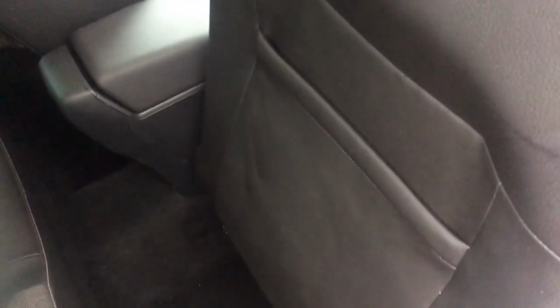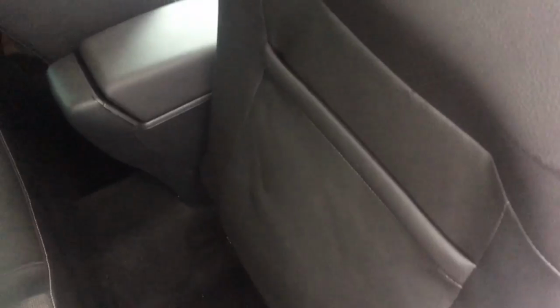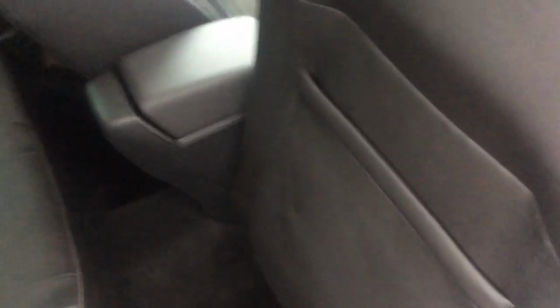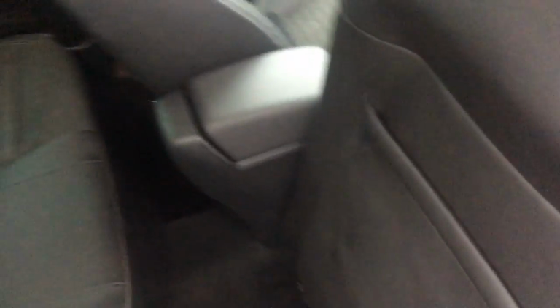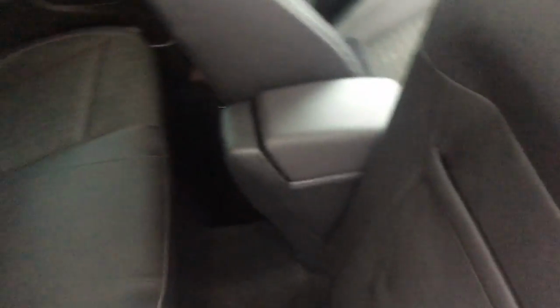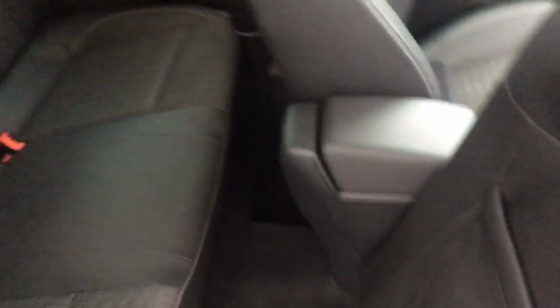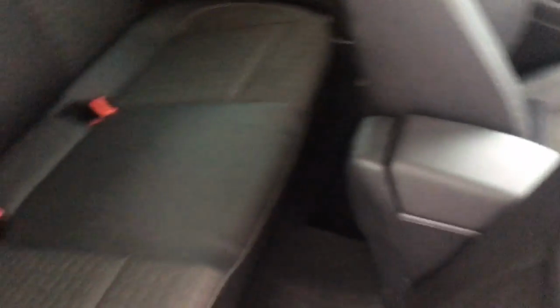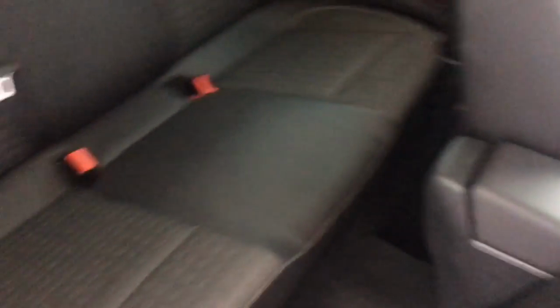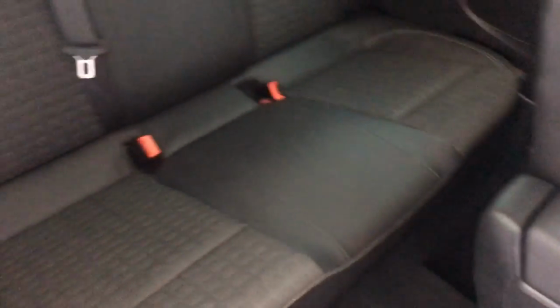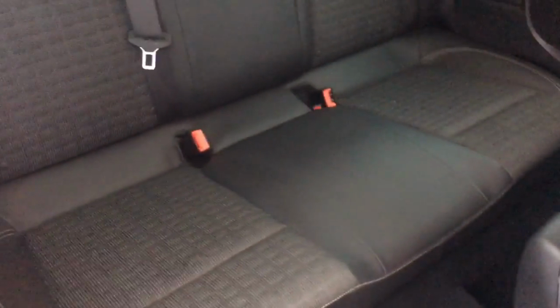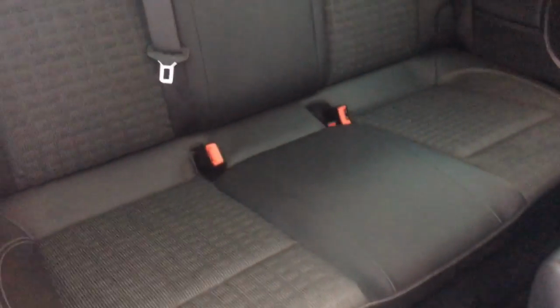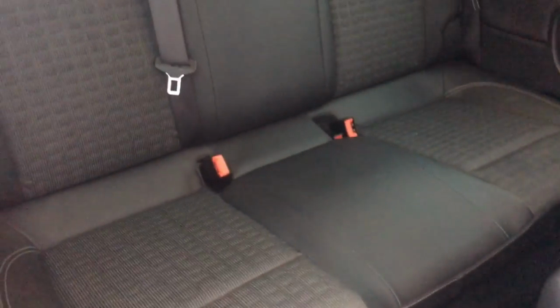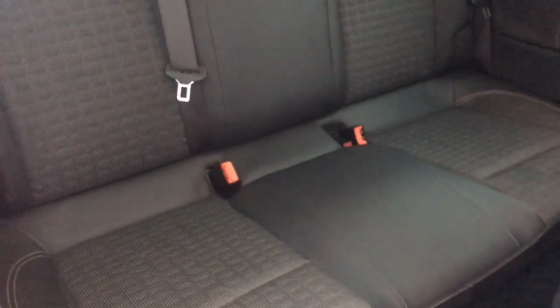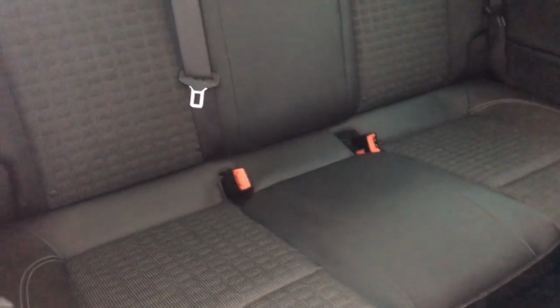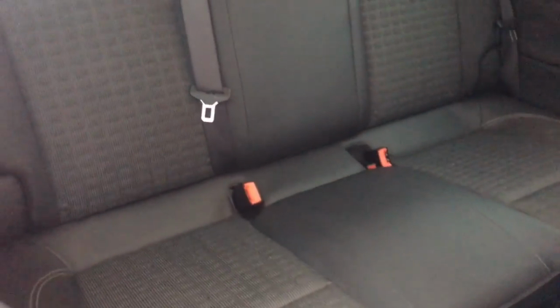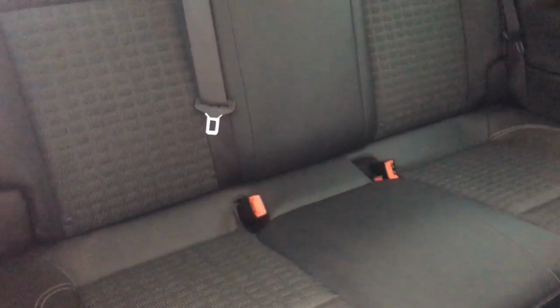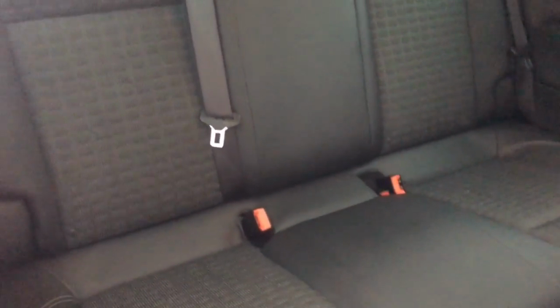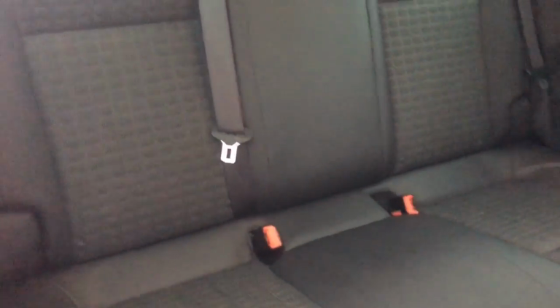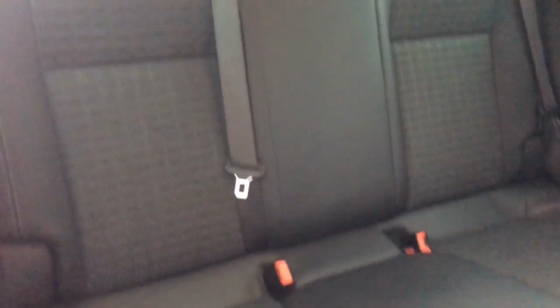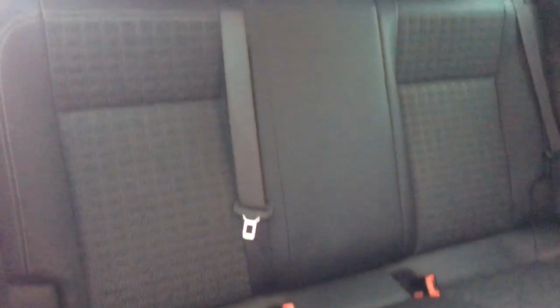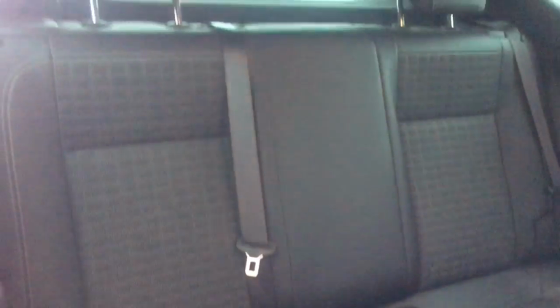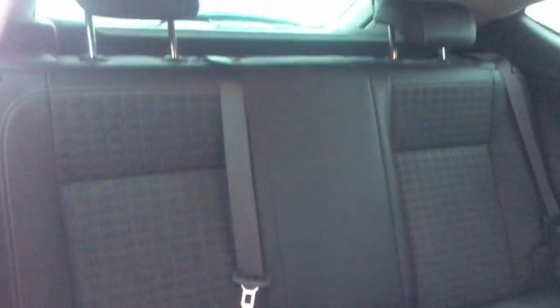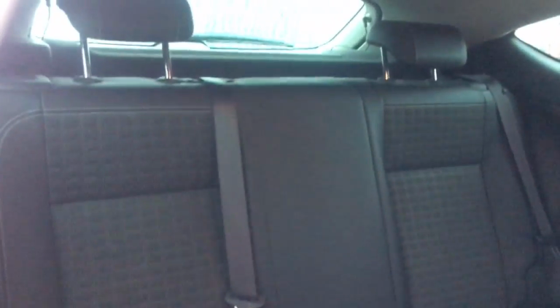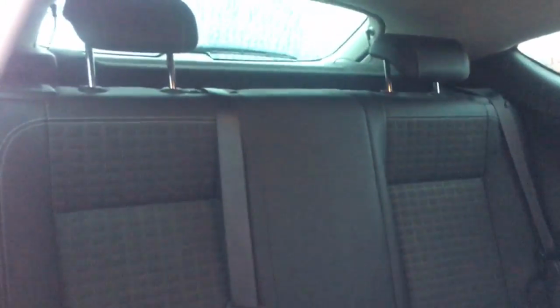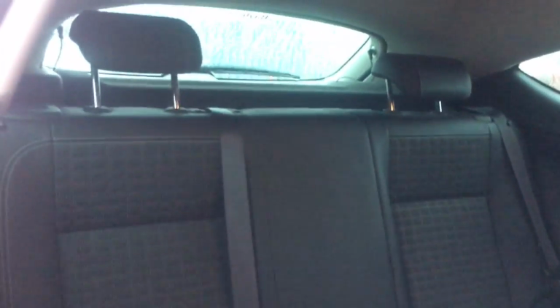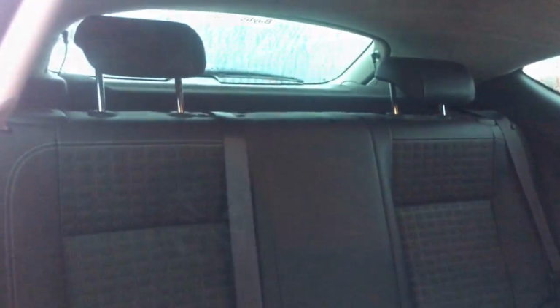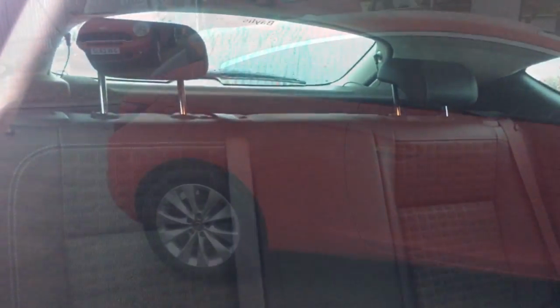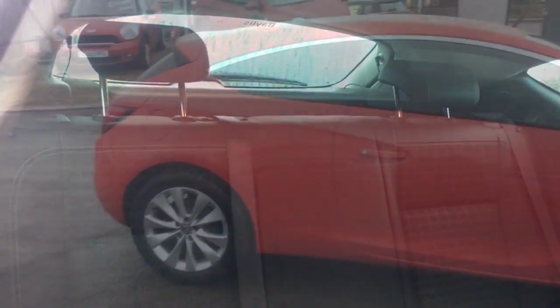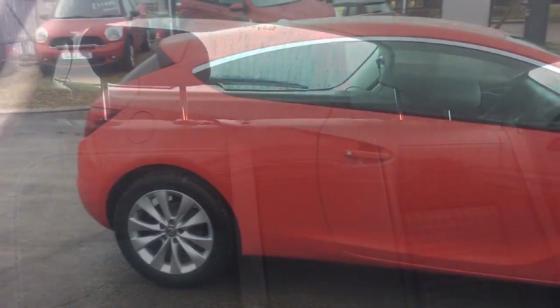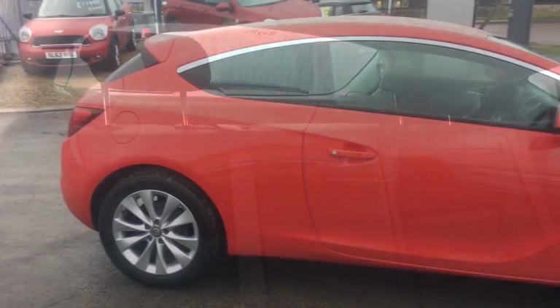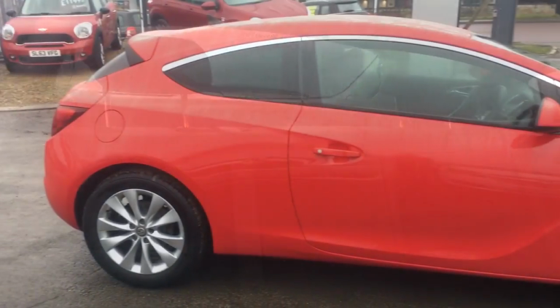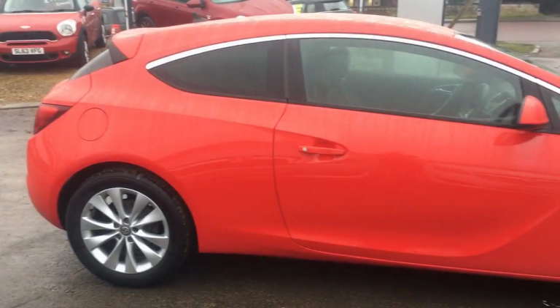In the back of the car, we have seat back pockets, rear isofix seats, and rear head restraints.